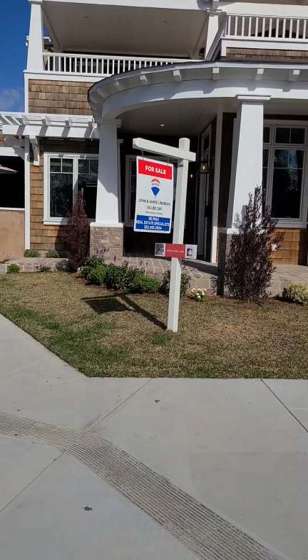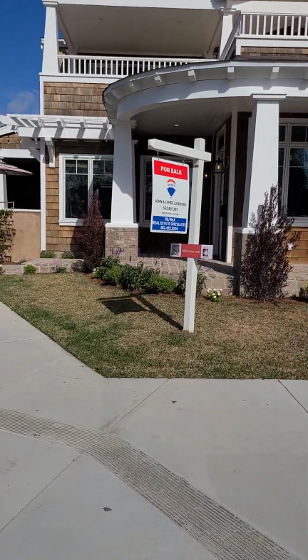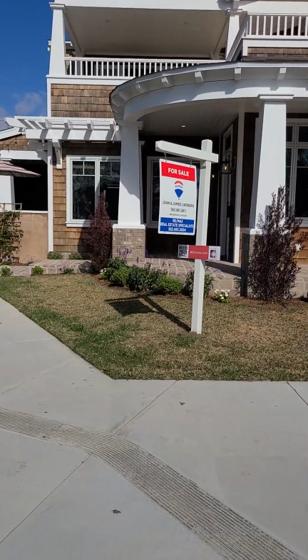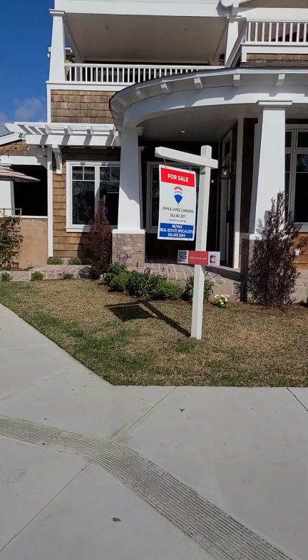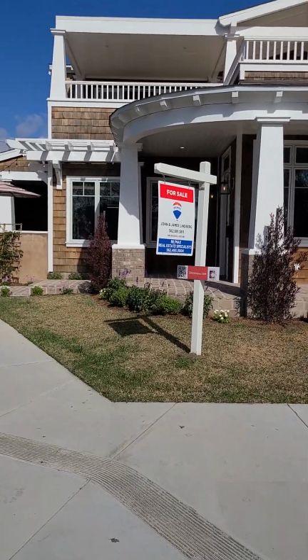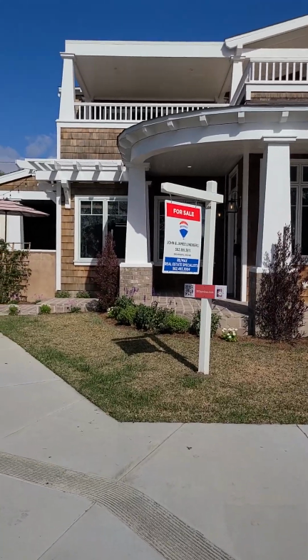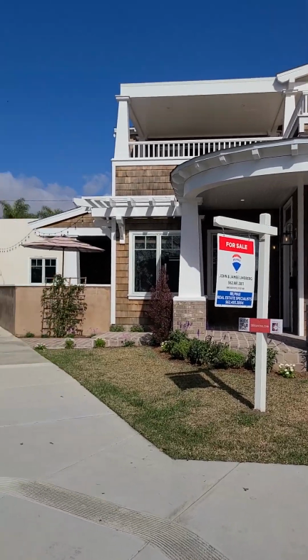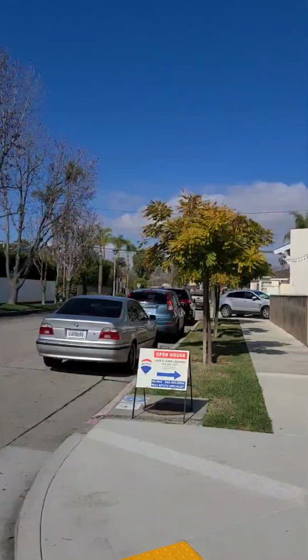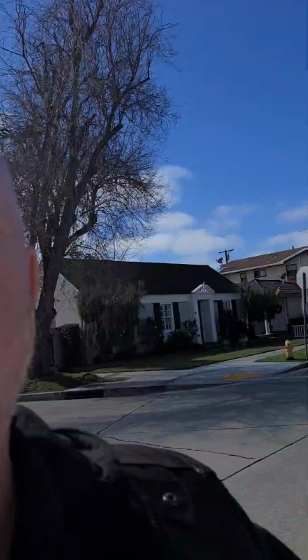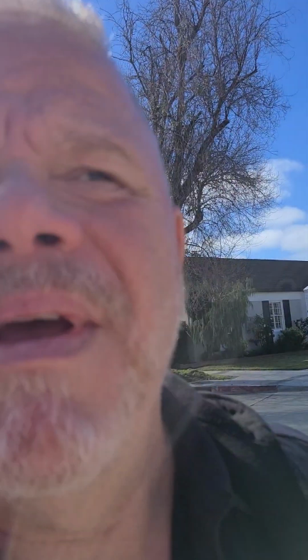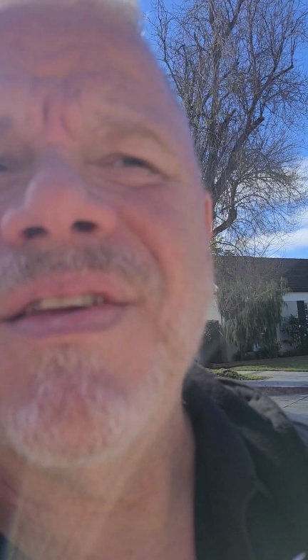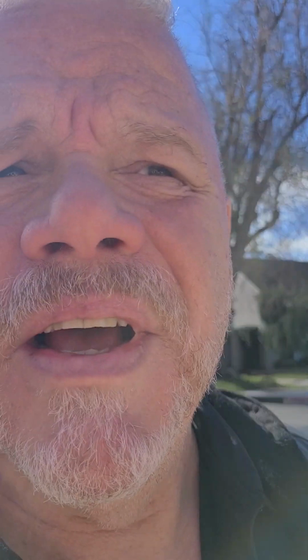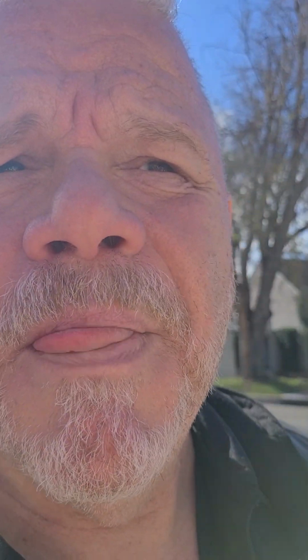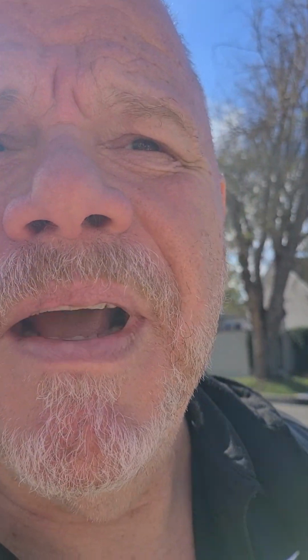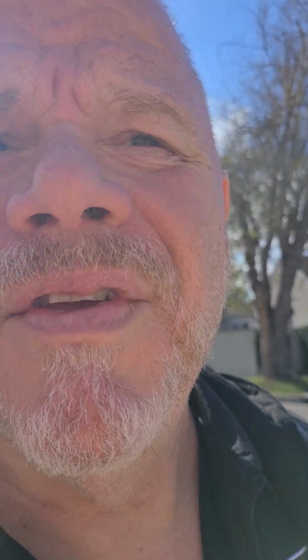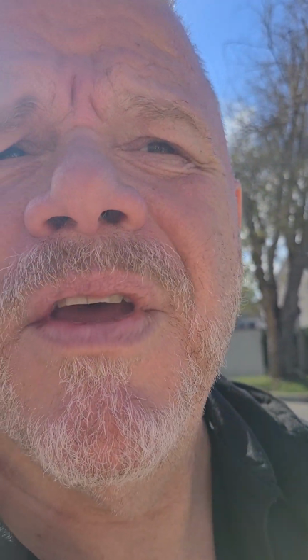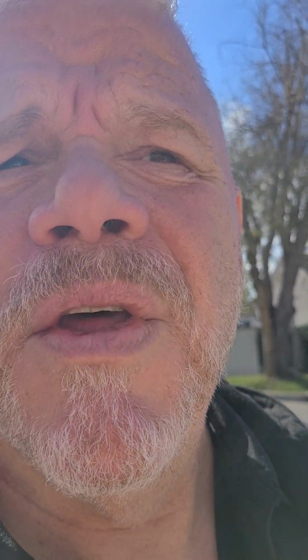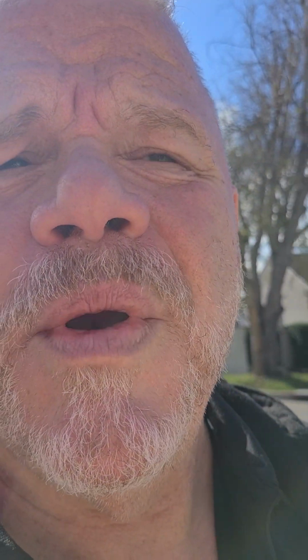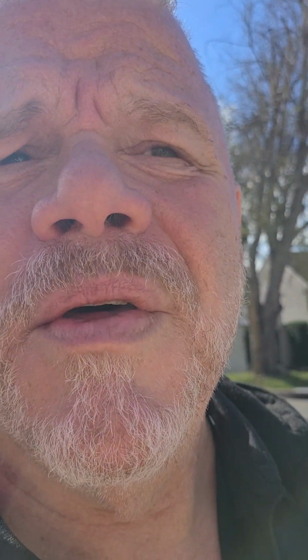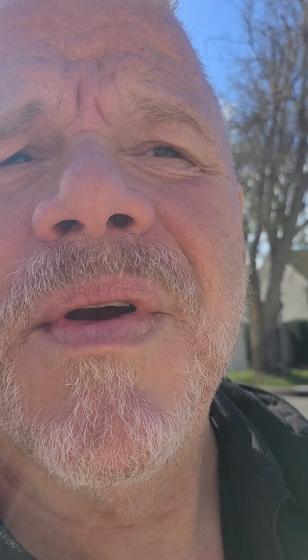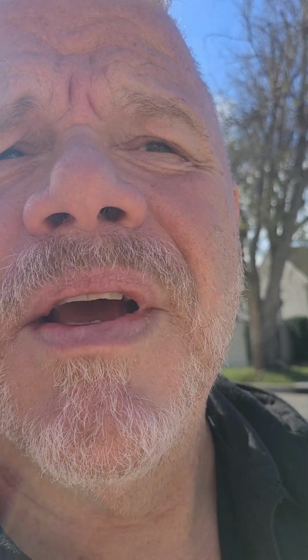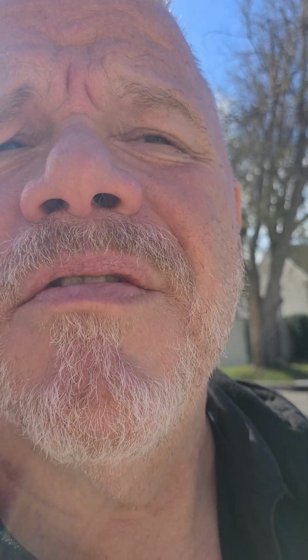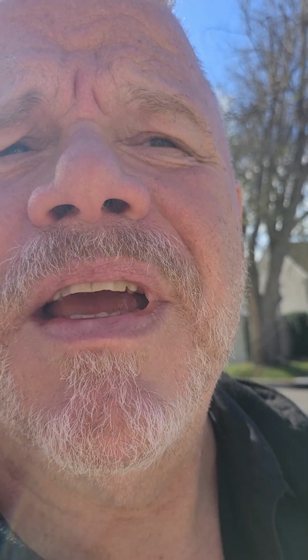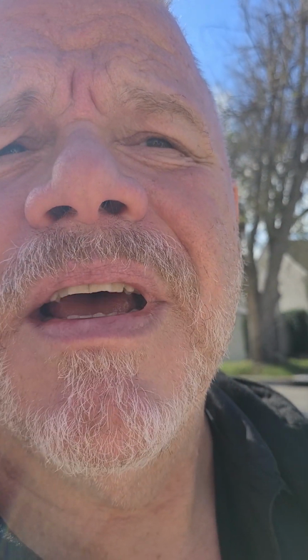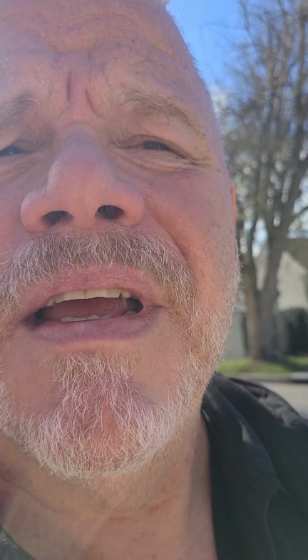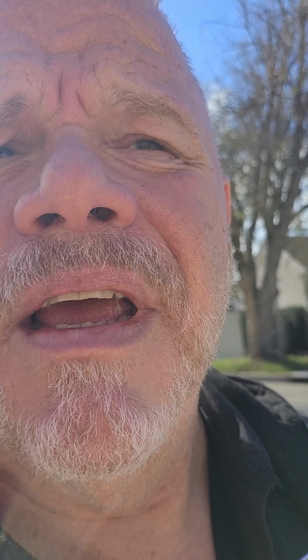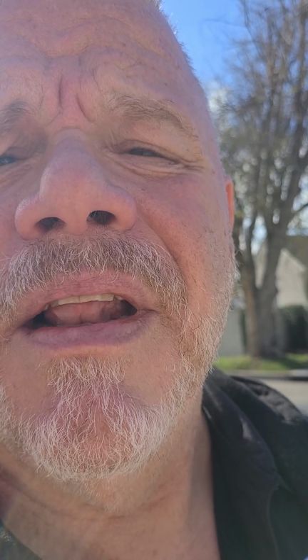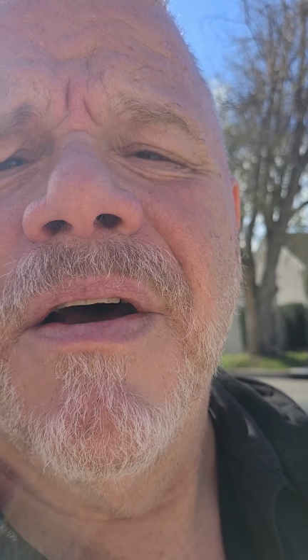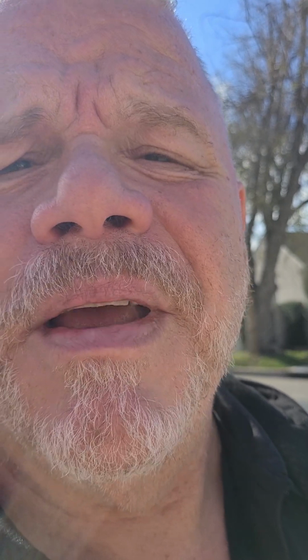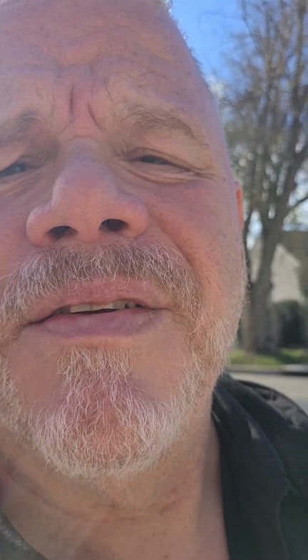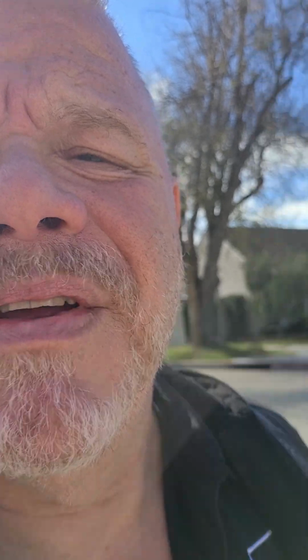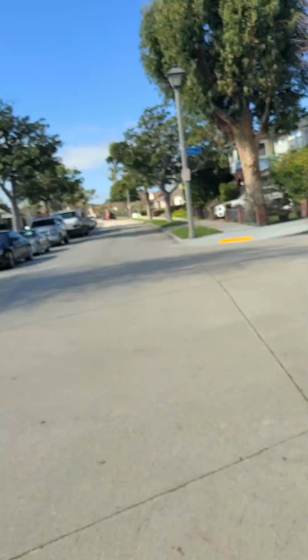Pretty amazing, huh? That's 303 Covina in Long Beach.